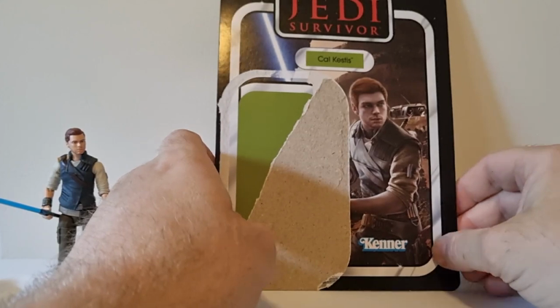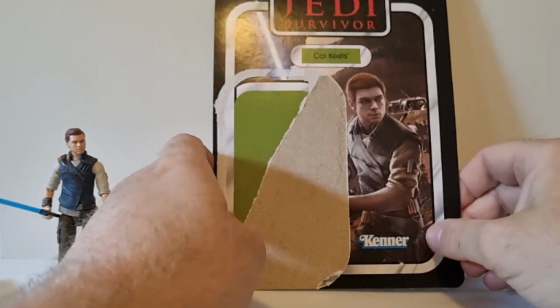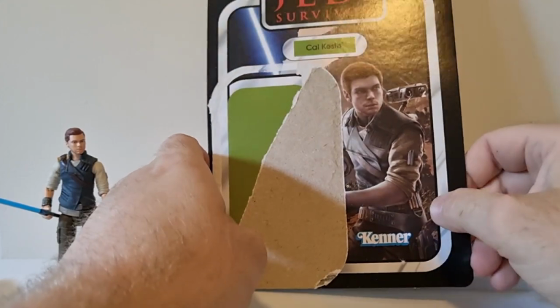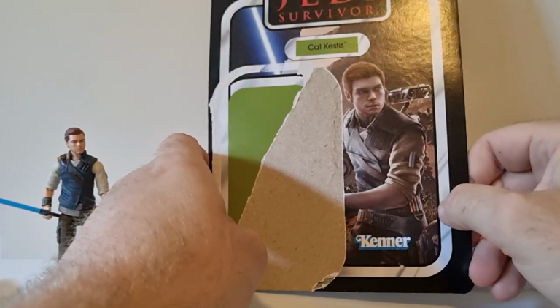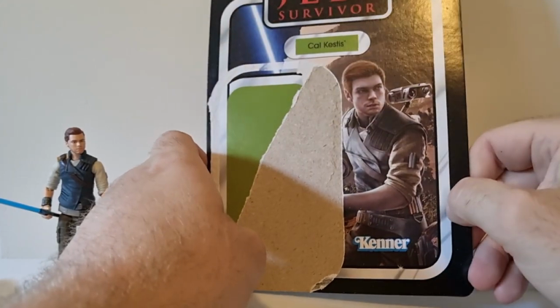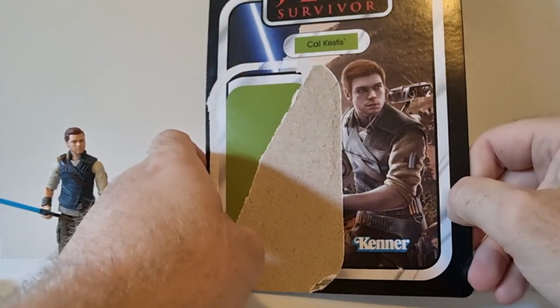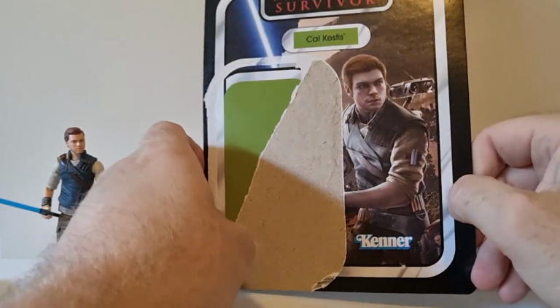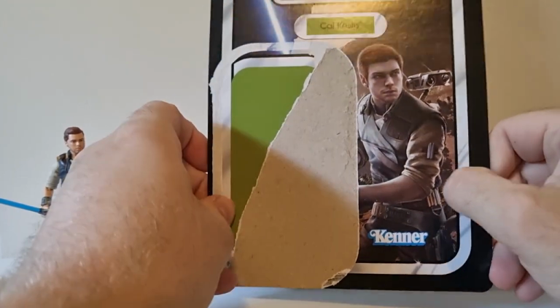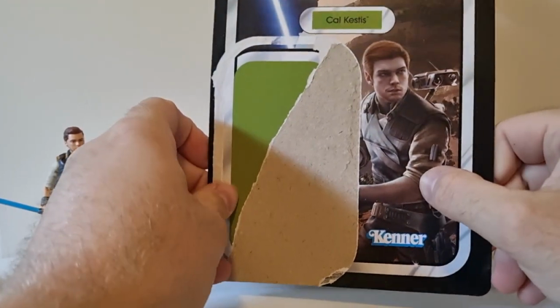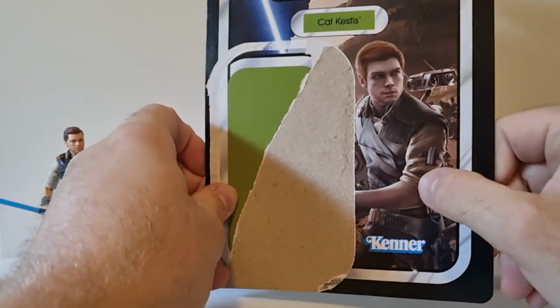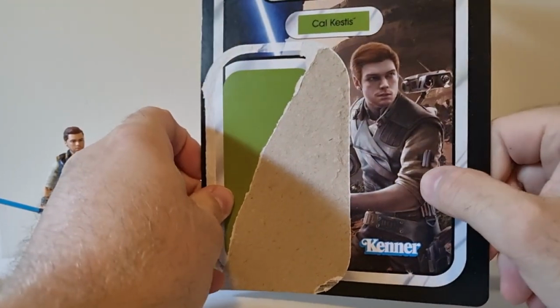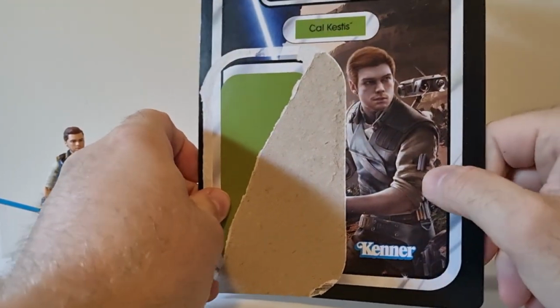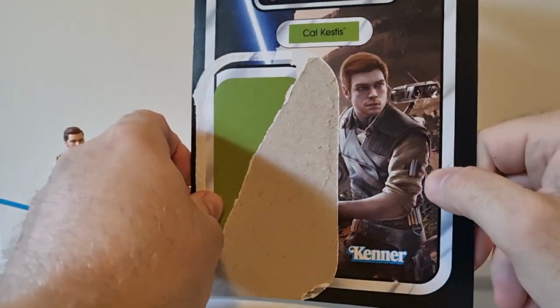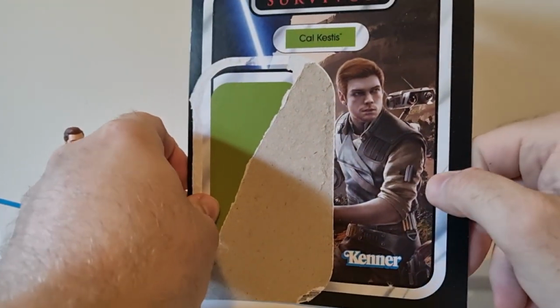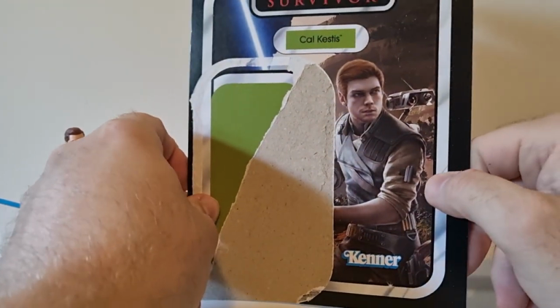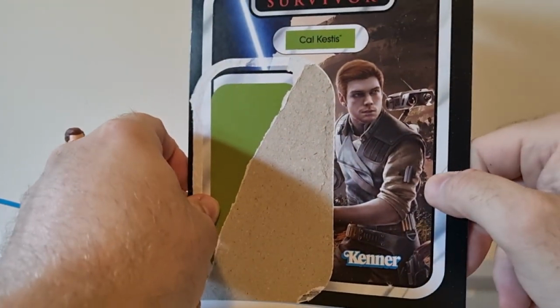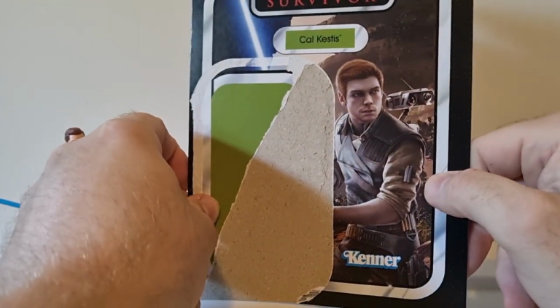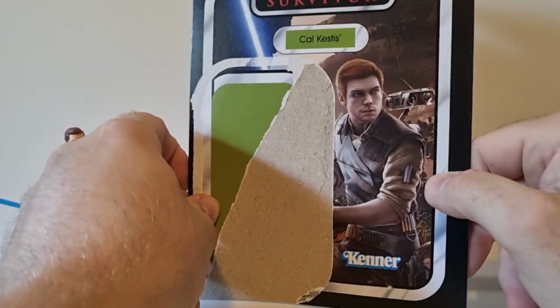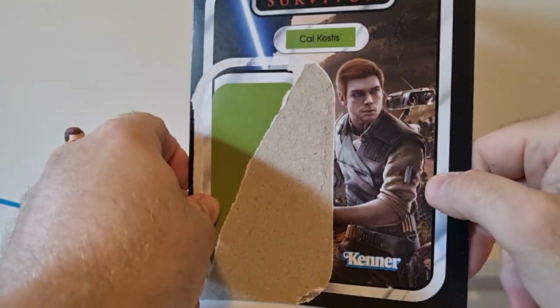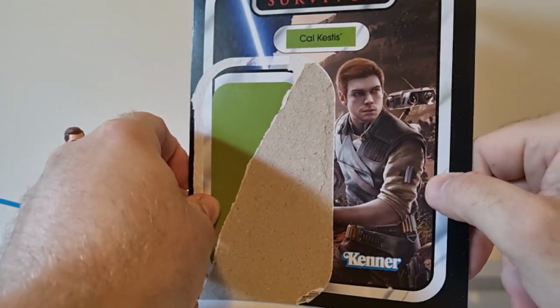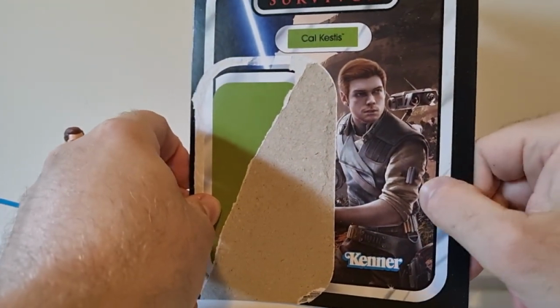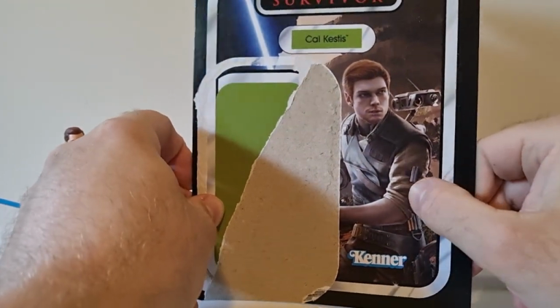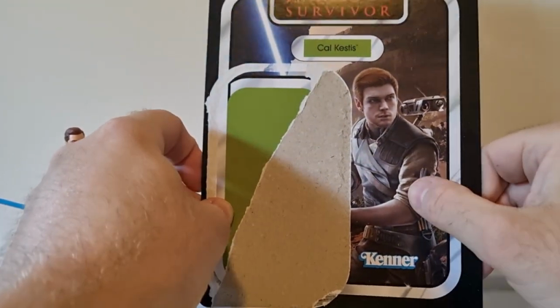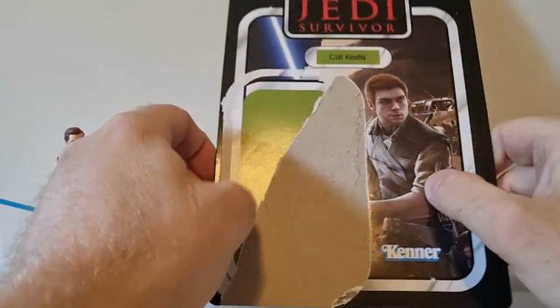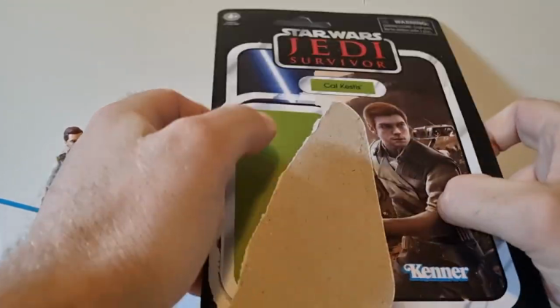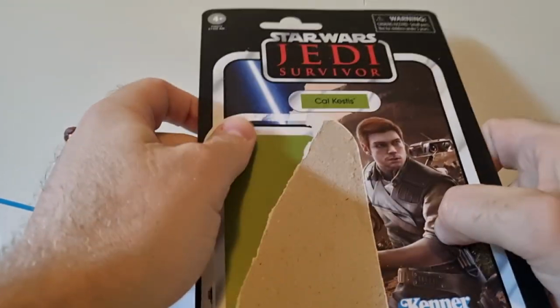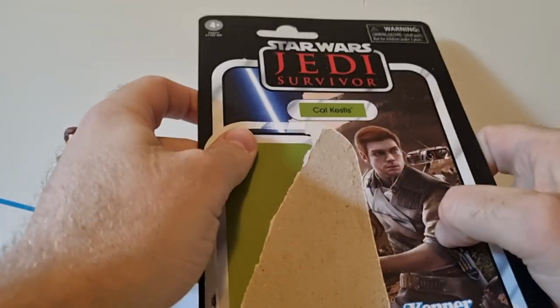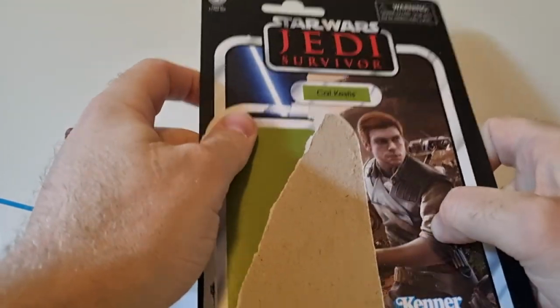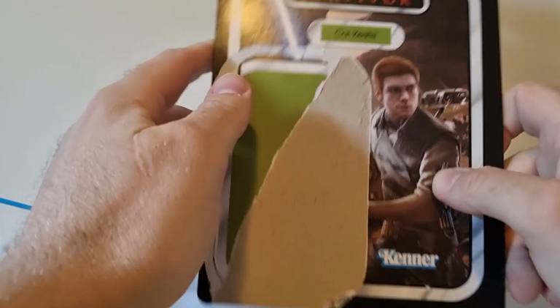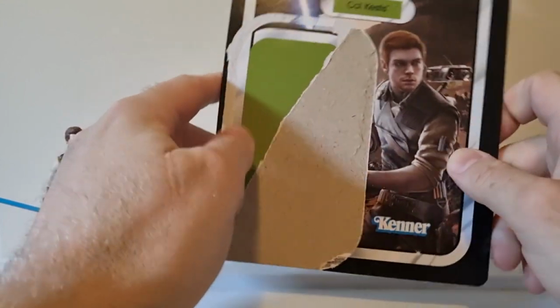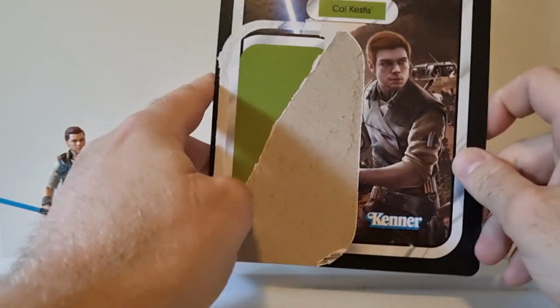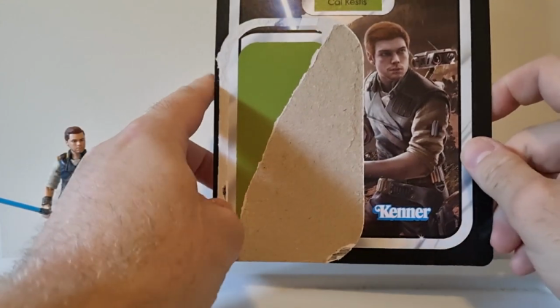Really love the card art on this one. Looks nice. Really looking forward to this game.